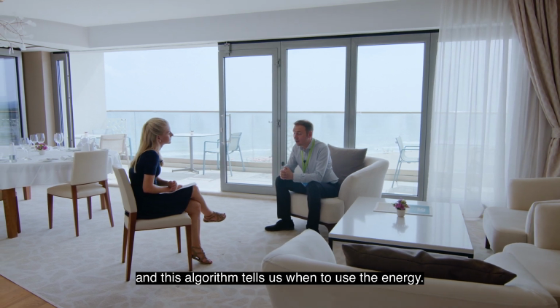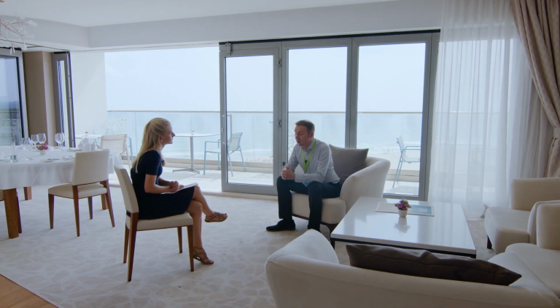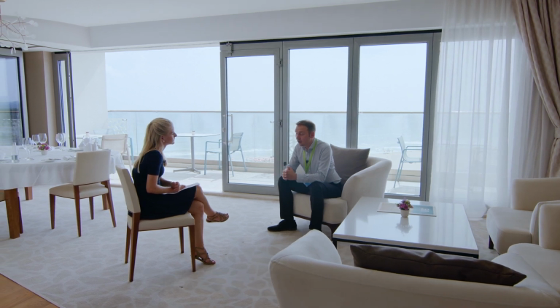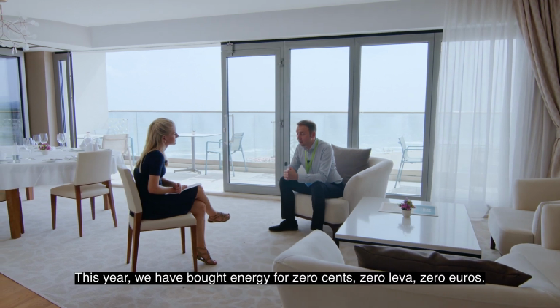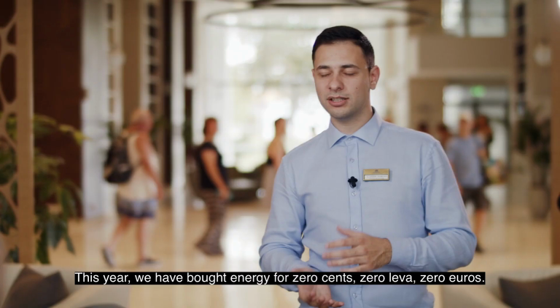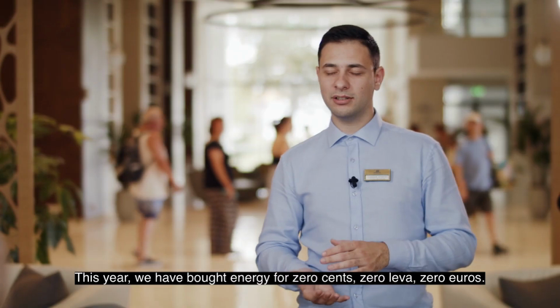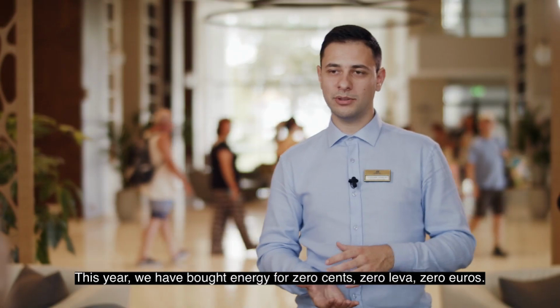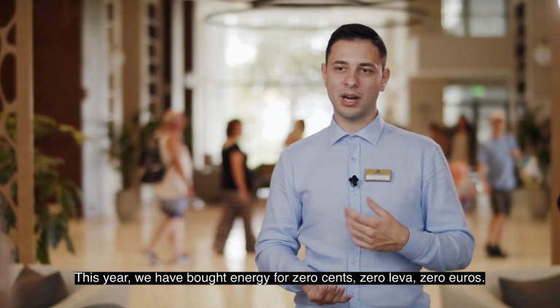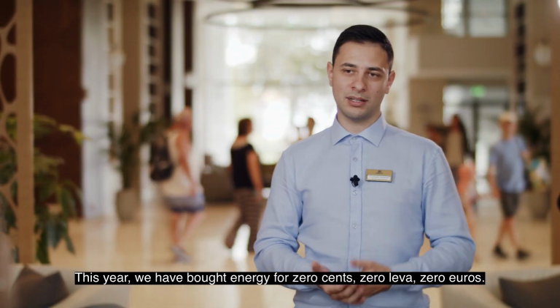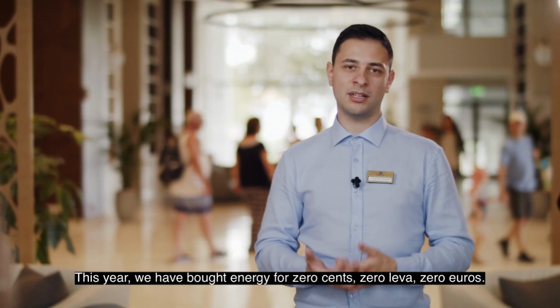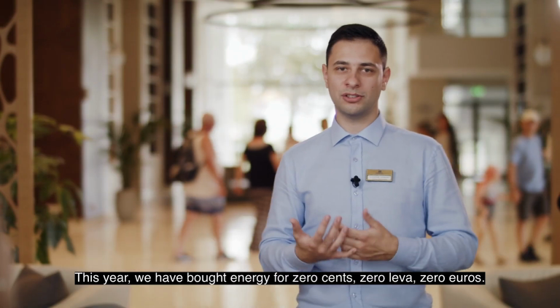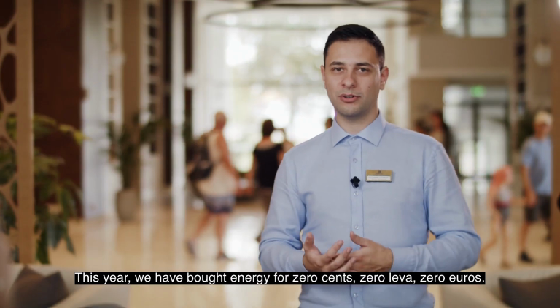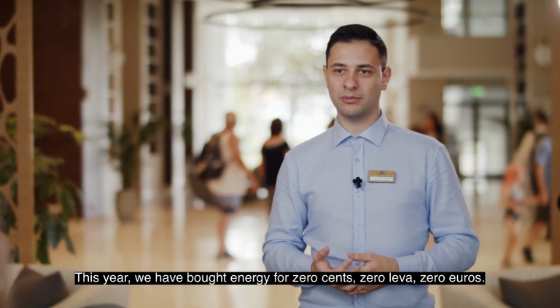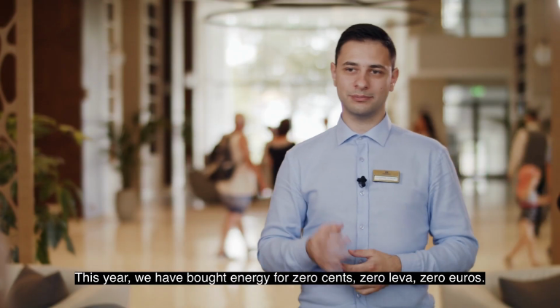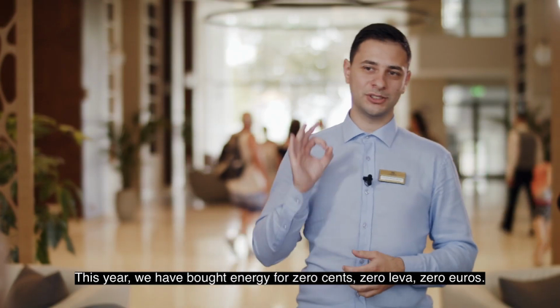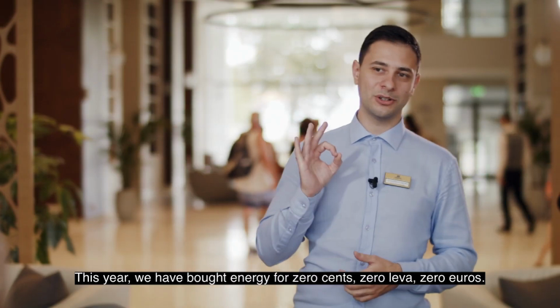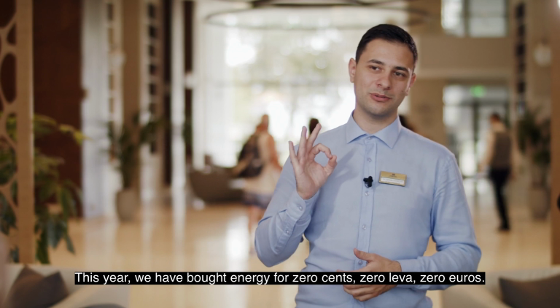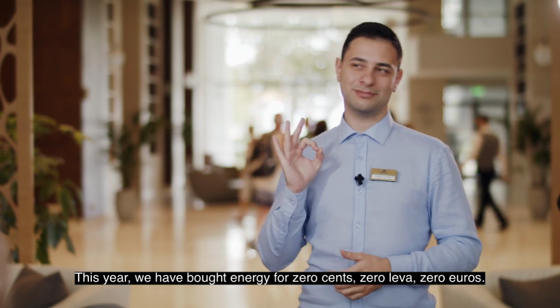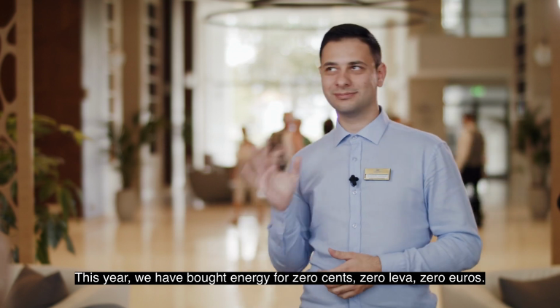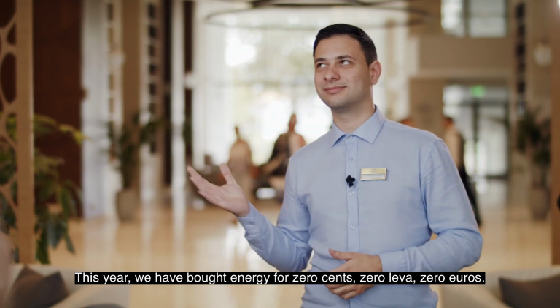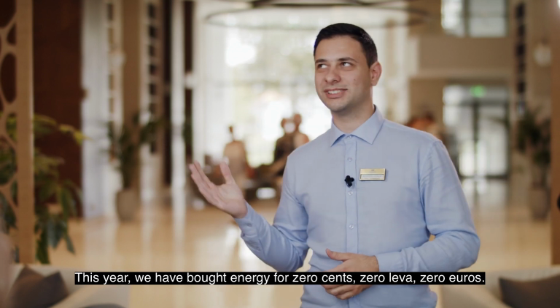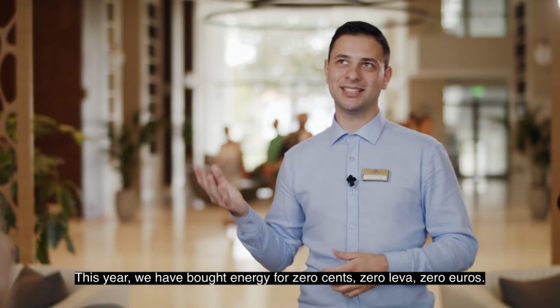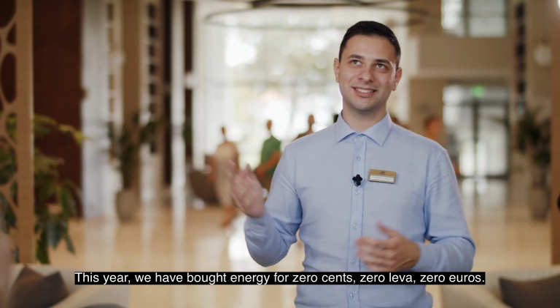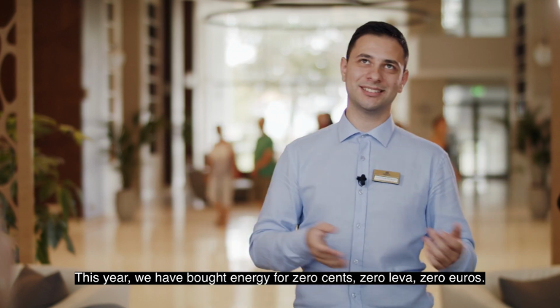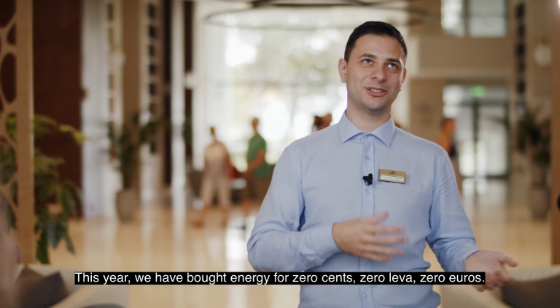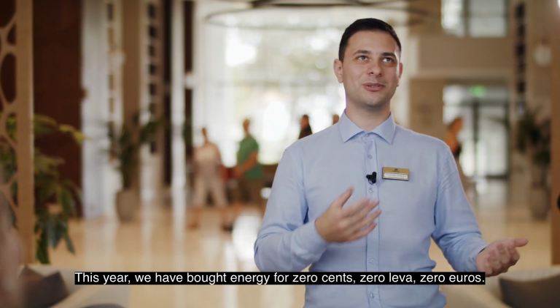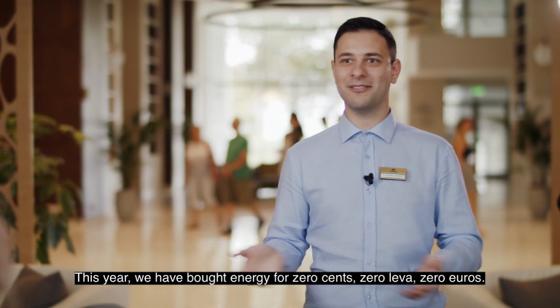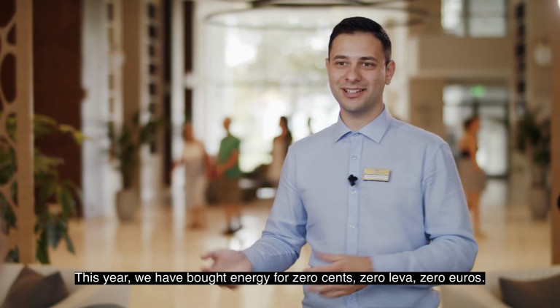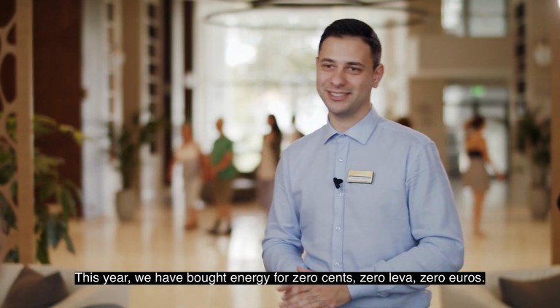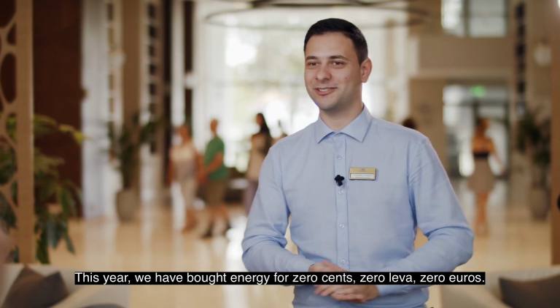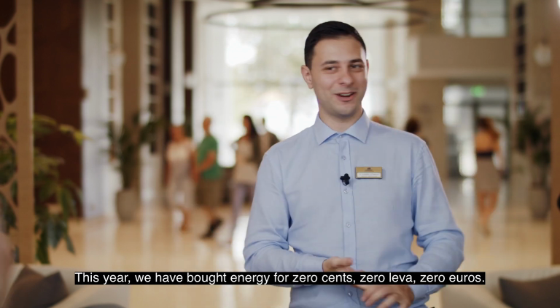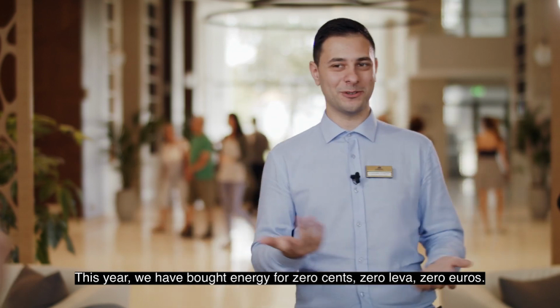And this year, we actually bought energy for zero cents — zero euros.